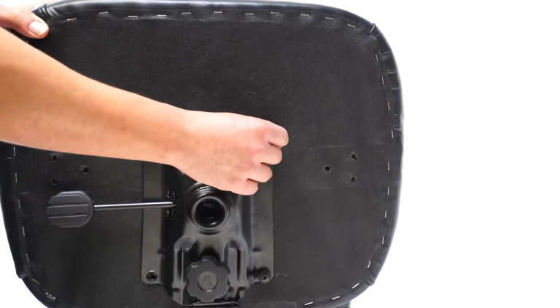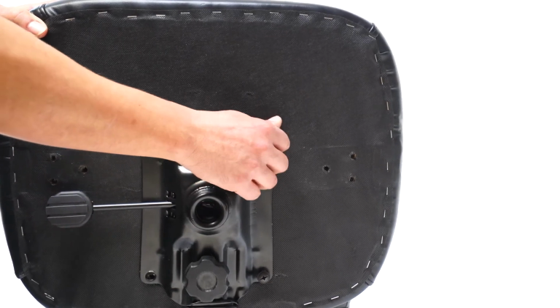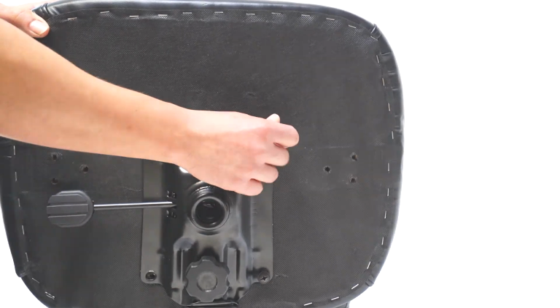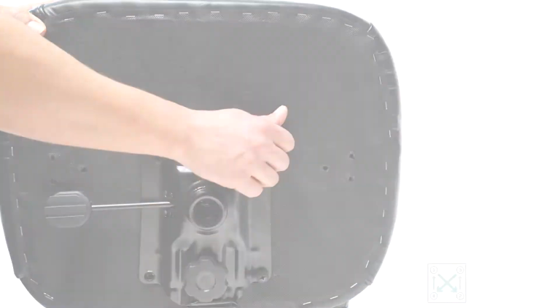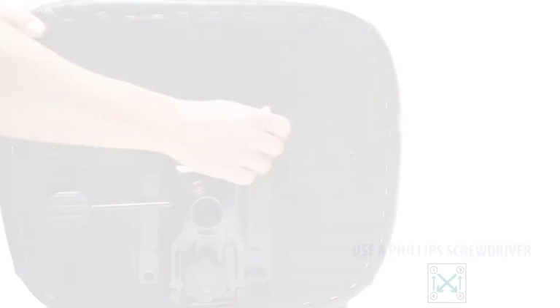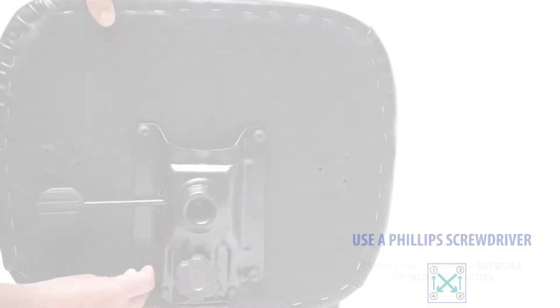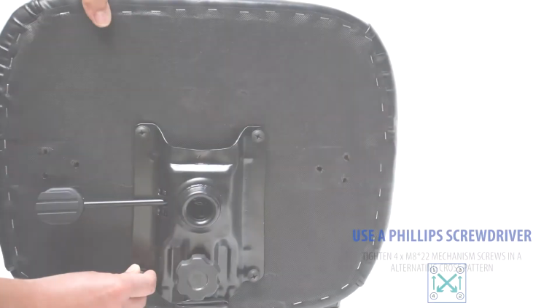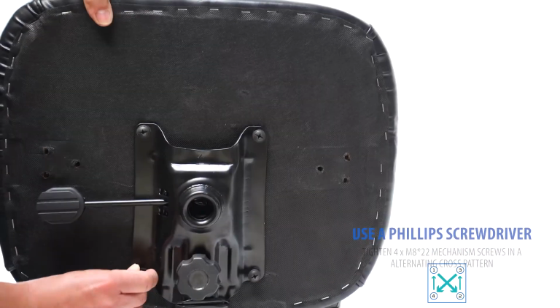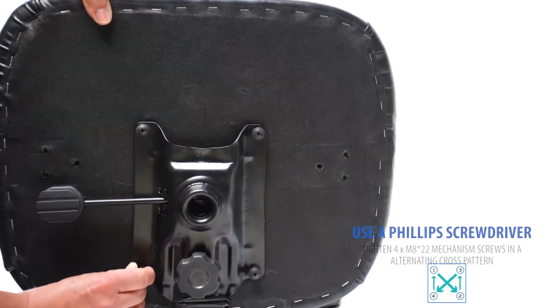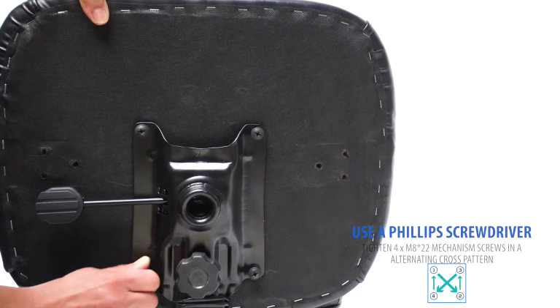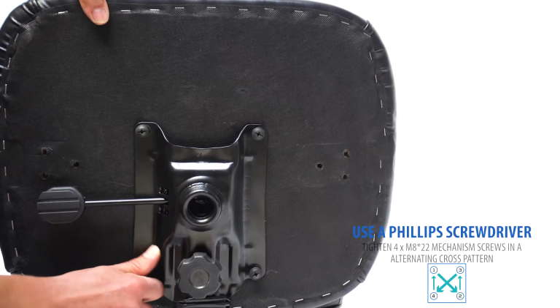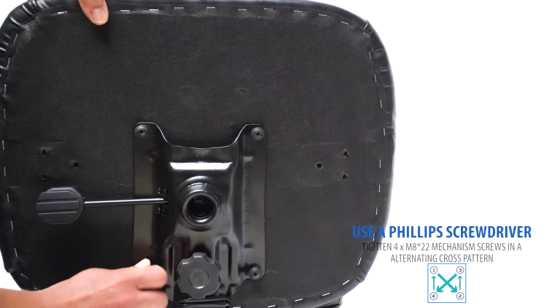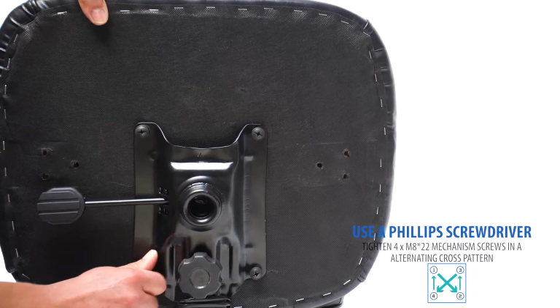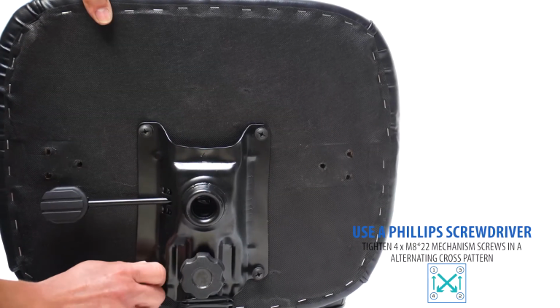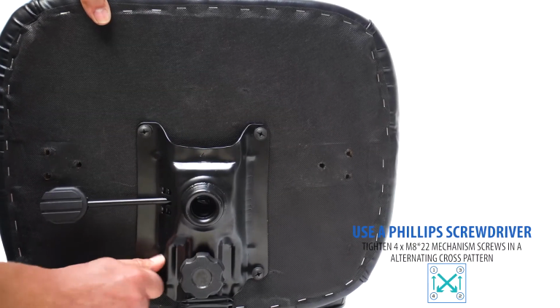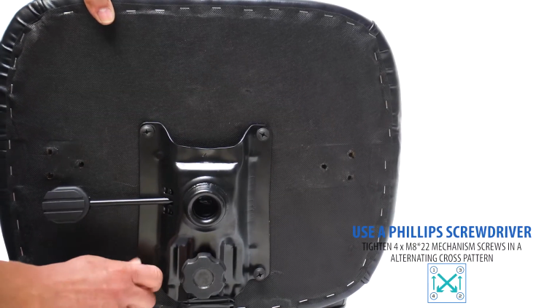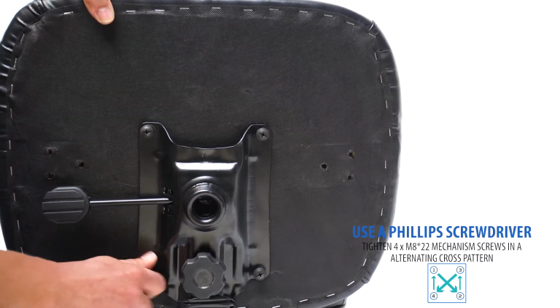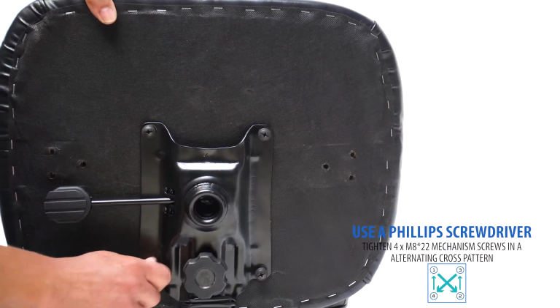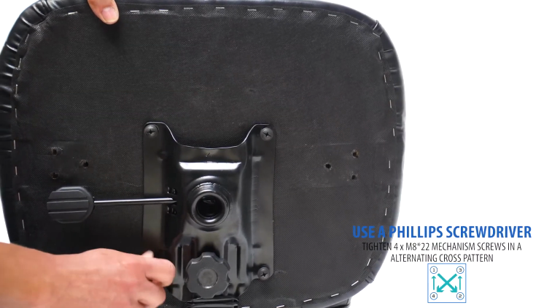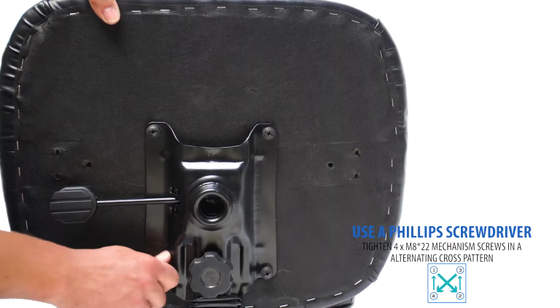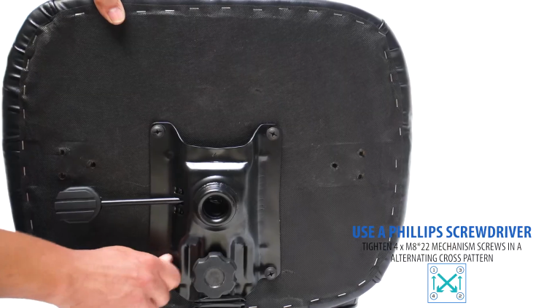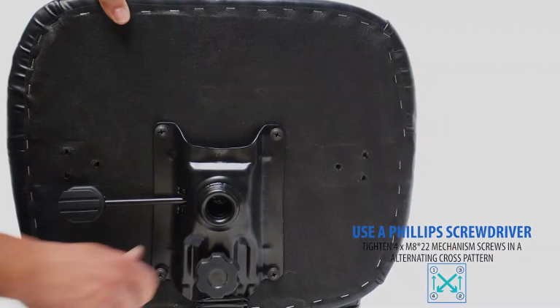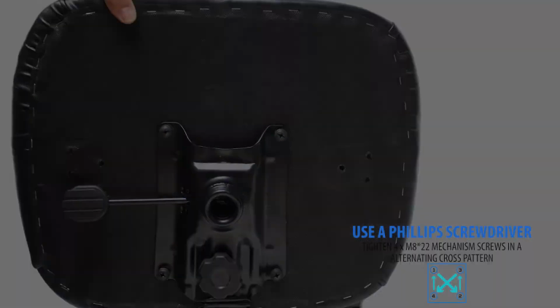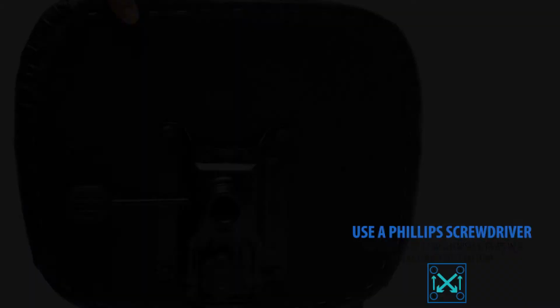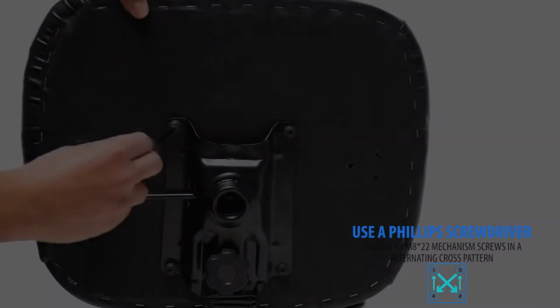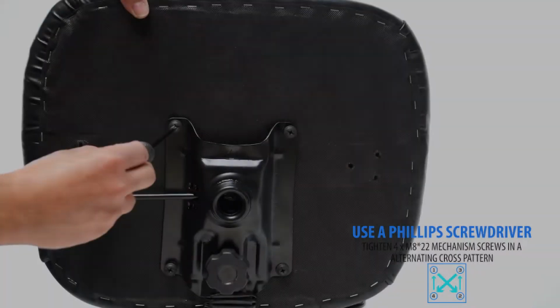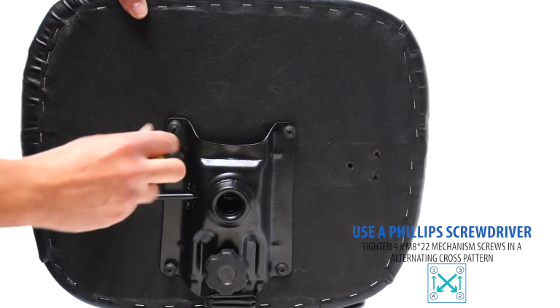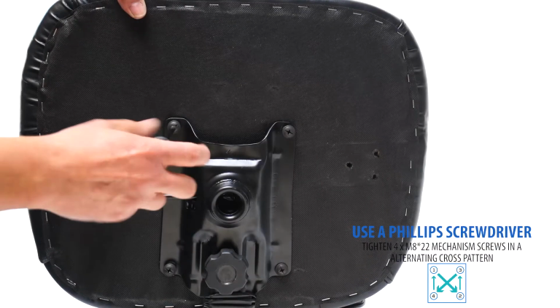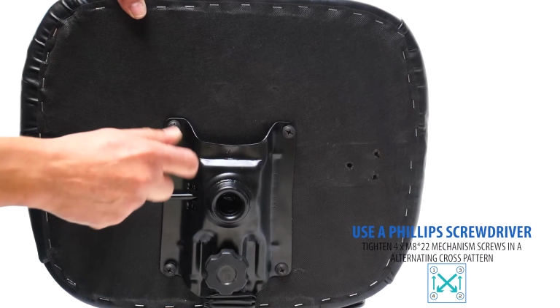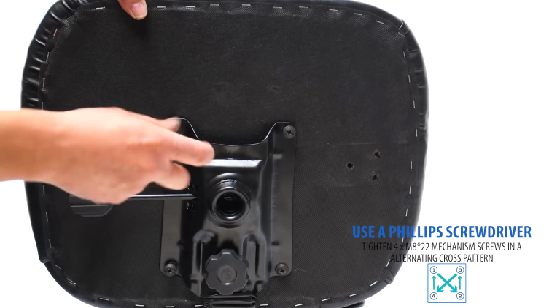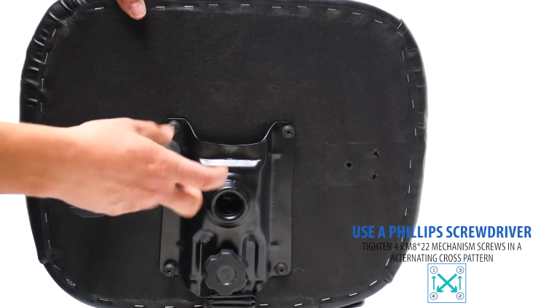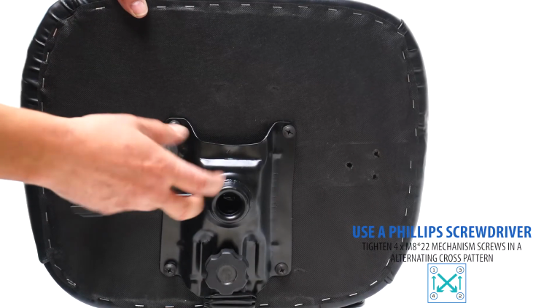With a phillips screwdriver, firmly tighten each screw in an alternating cross fashion.